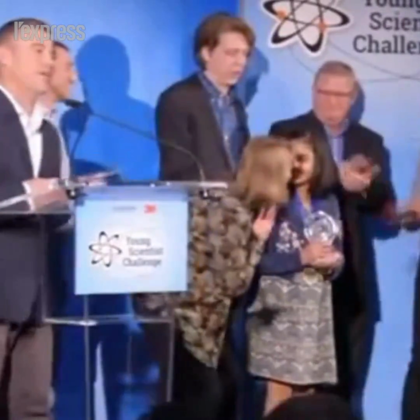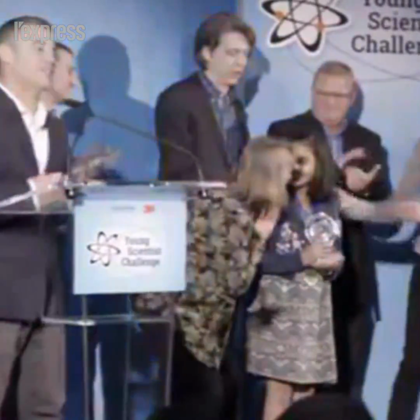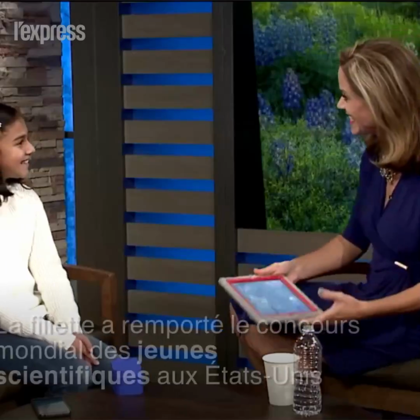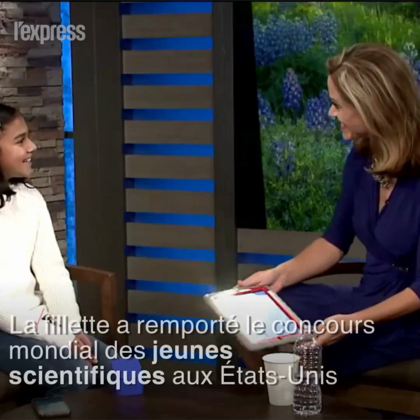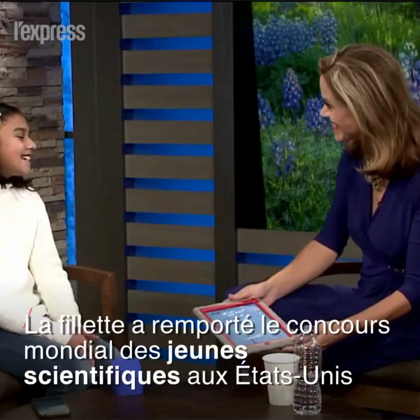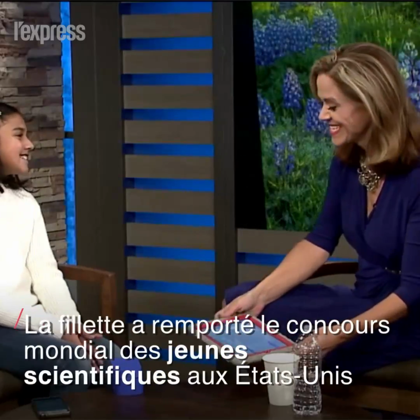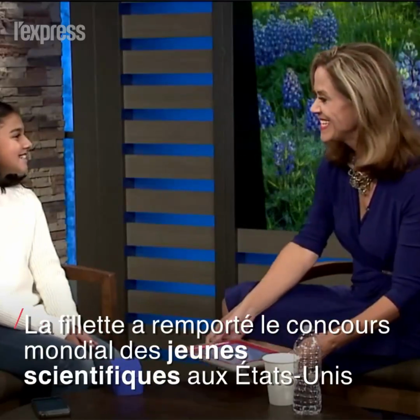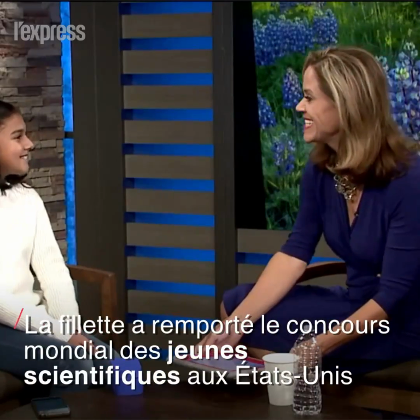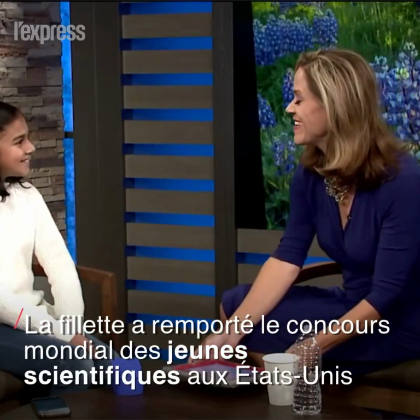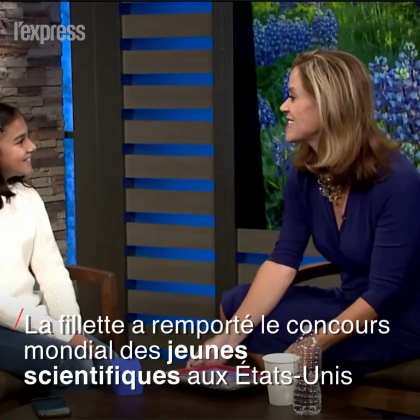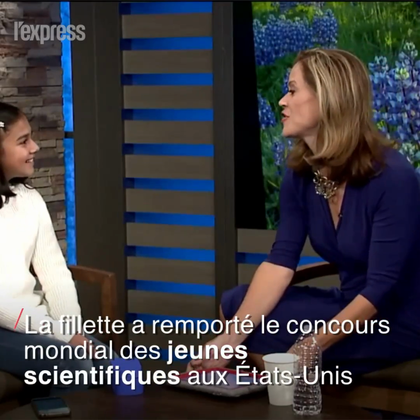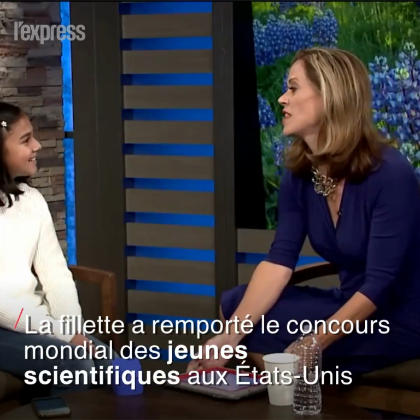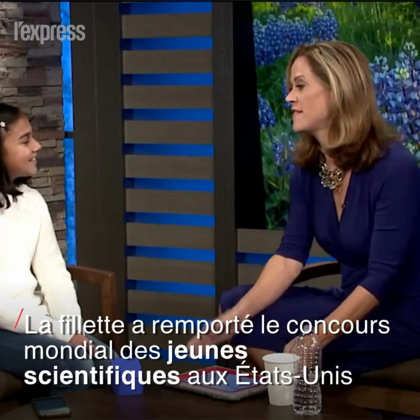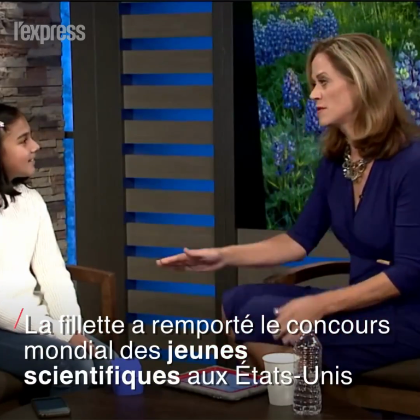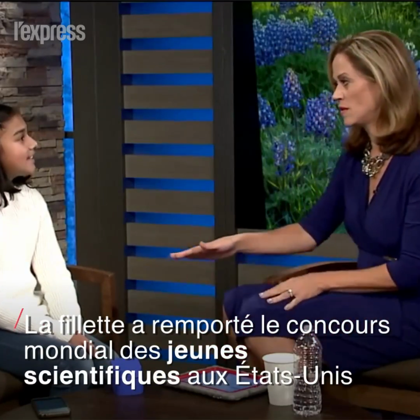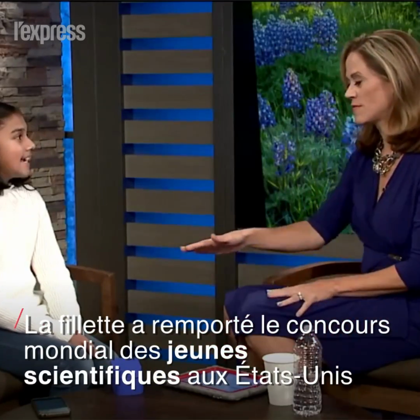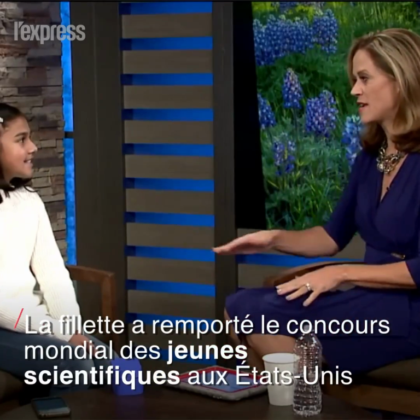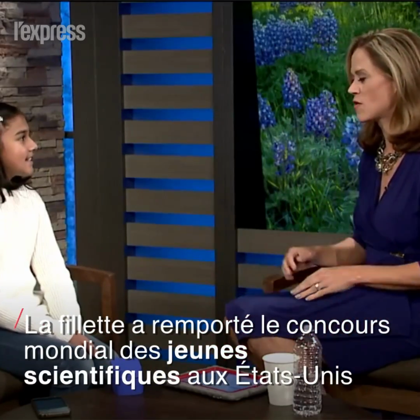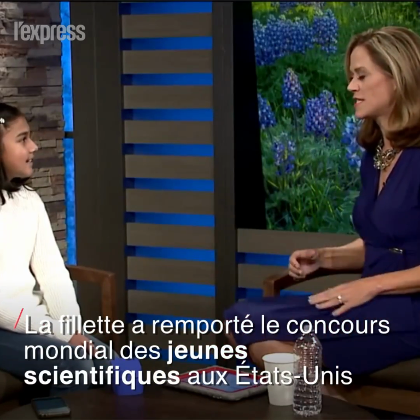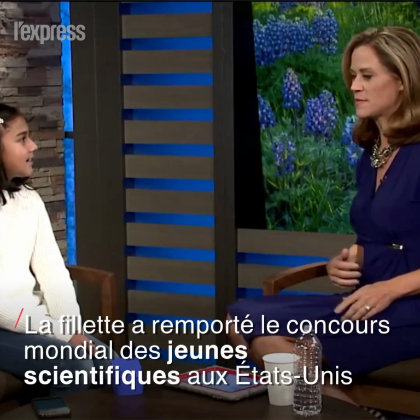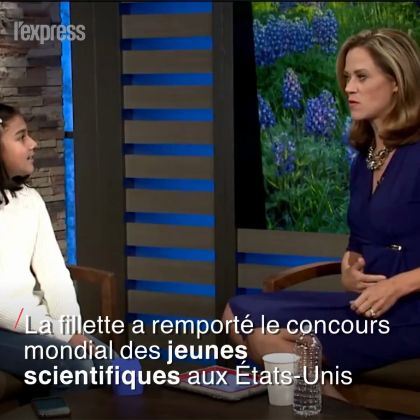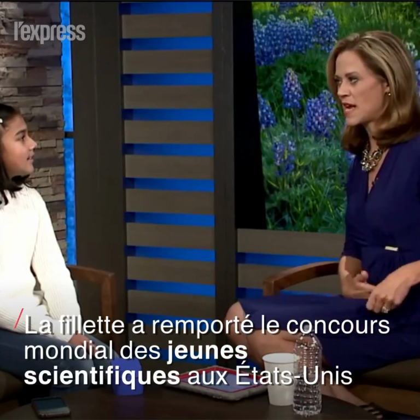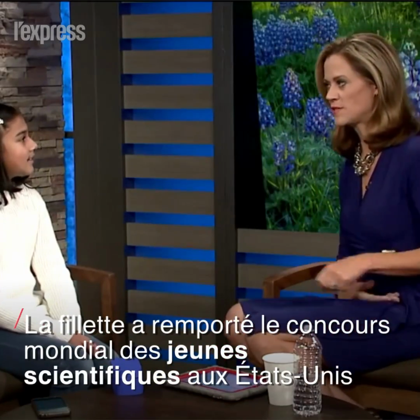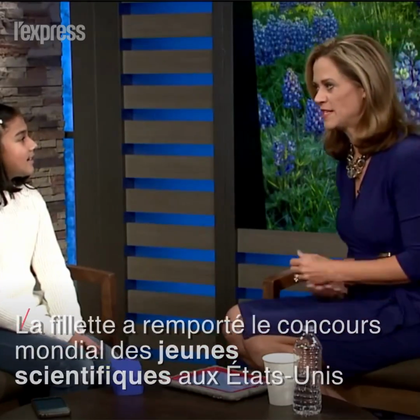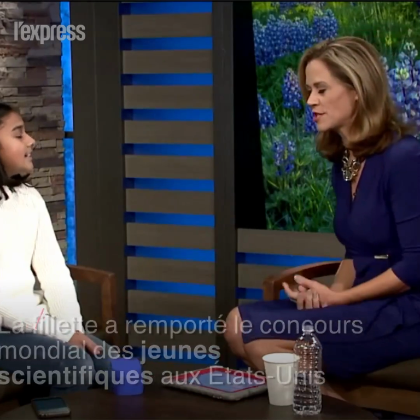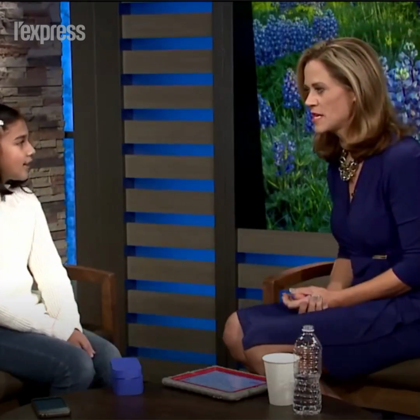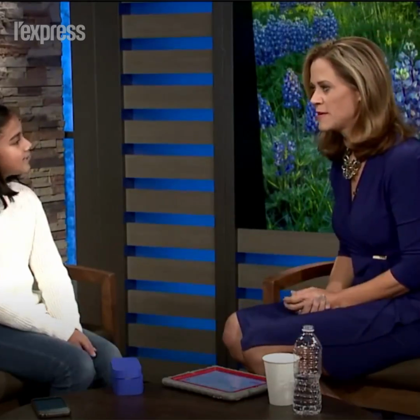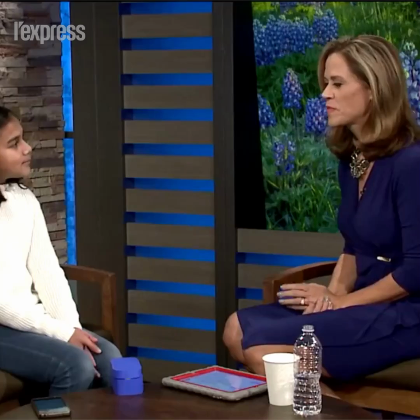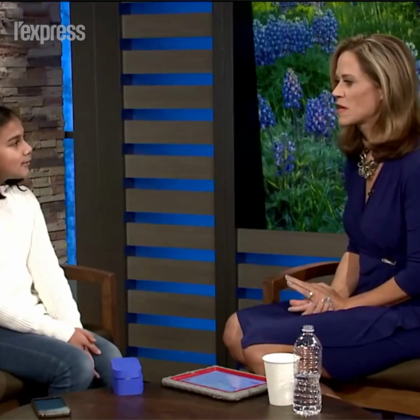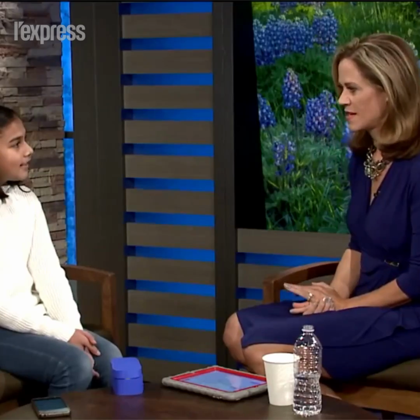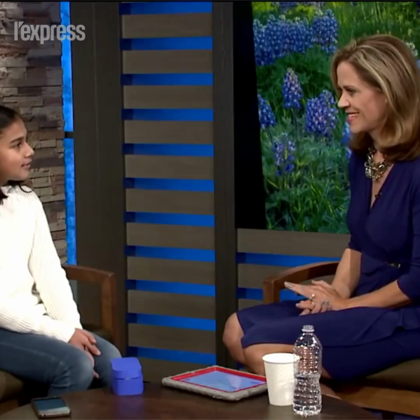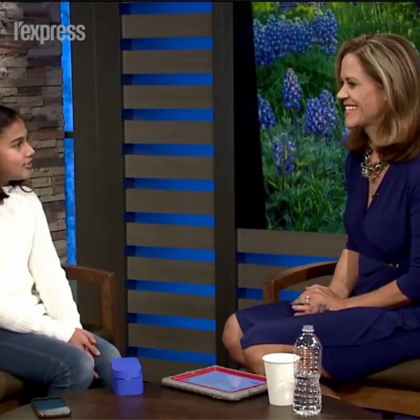Good to see you. Good to see you too. So you're 11 years old, right? You go to the STEM school at Highlands Ranch? Yeah, I go to STEM school at Highlands Ranch.